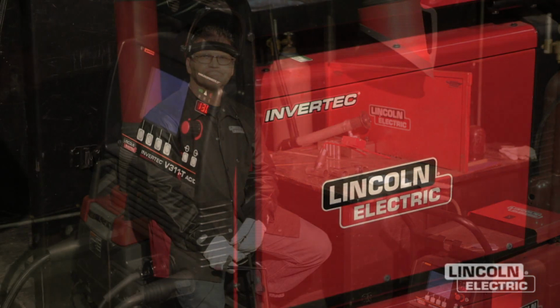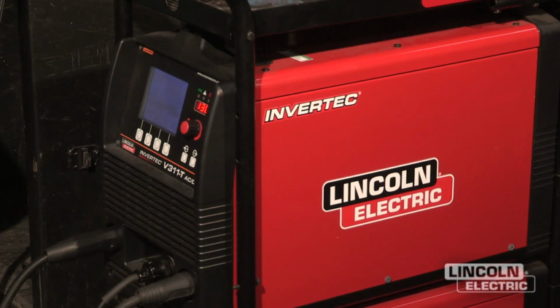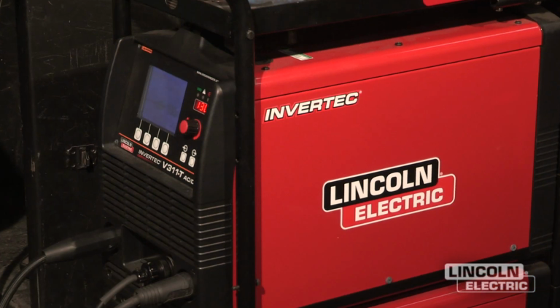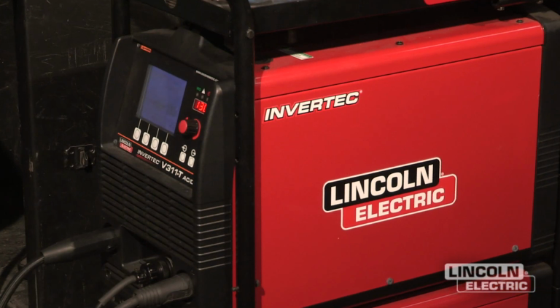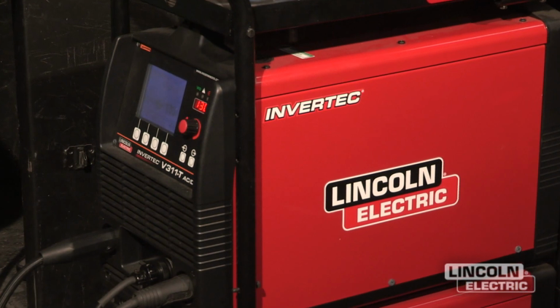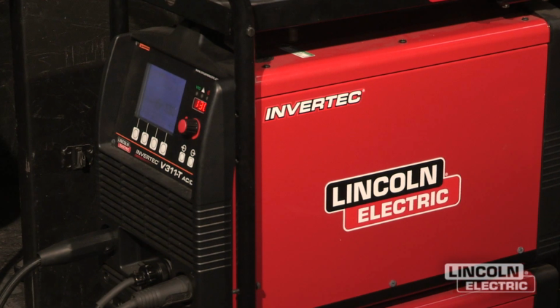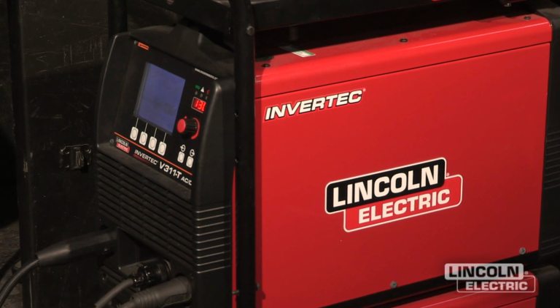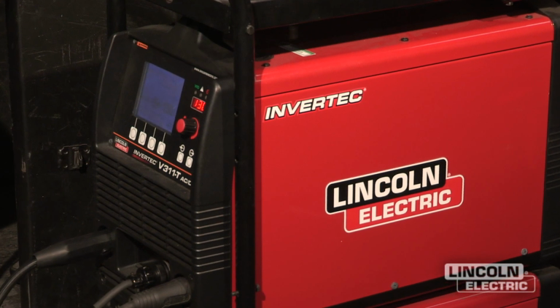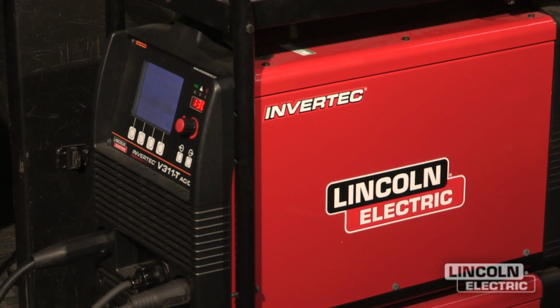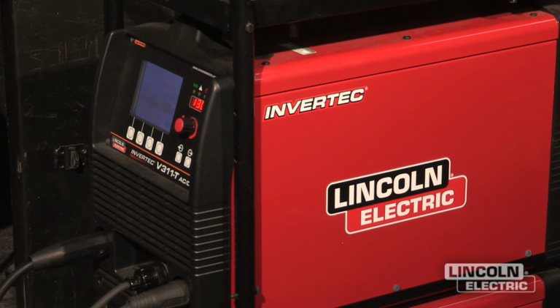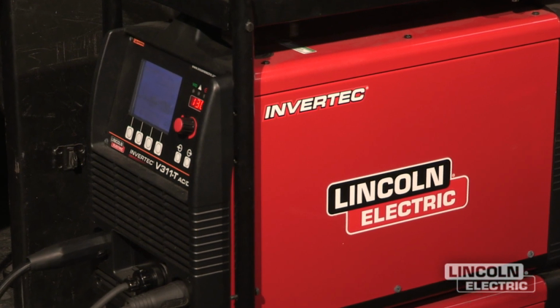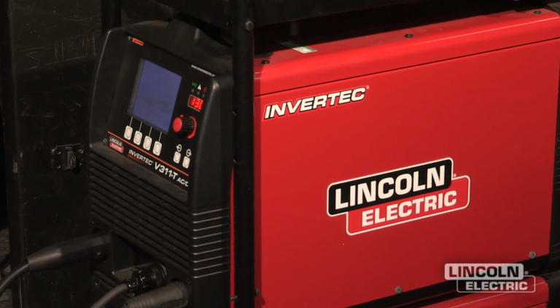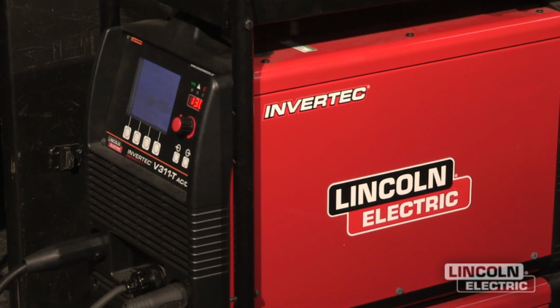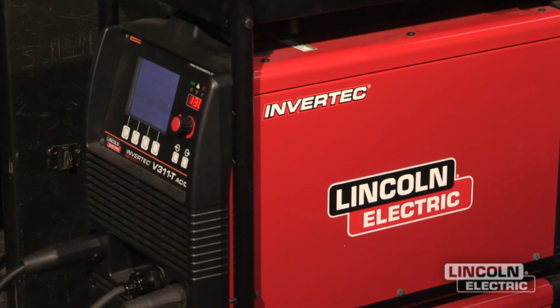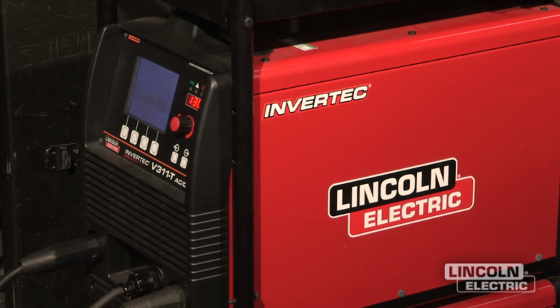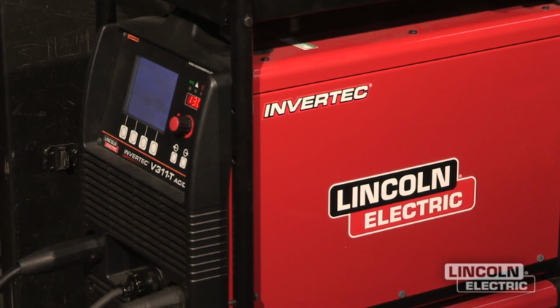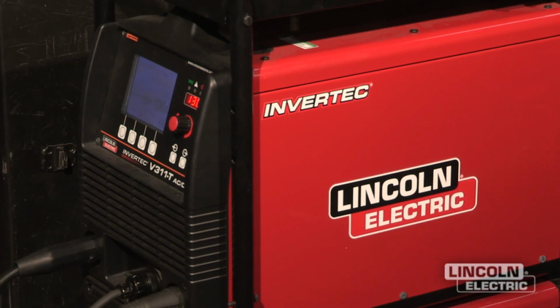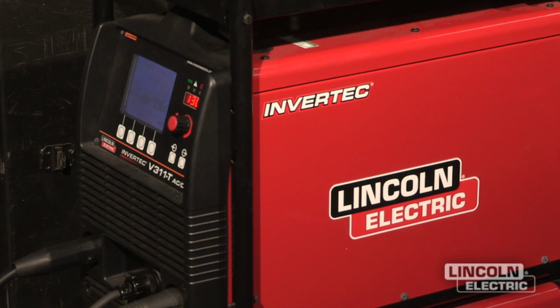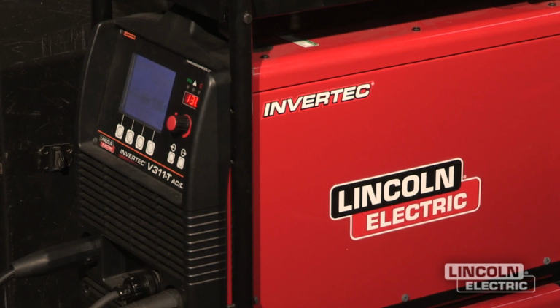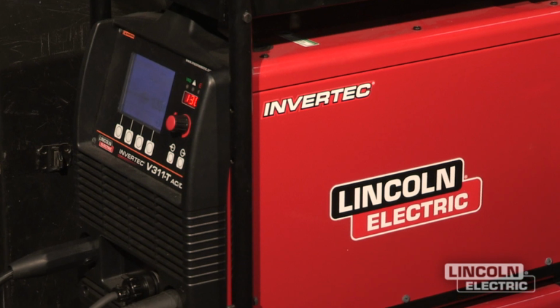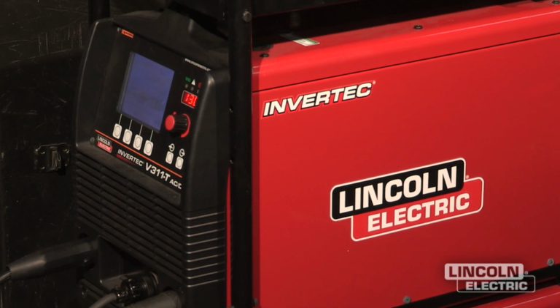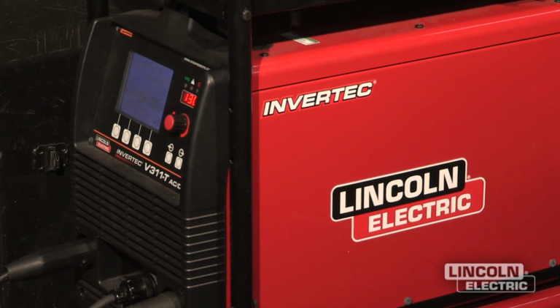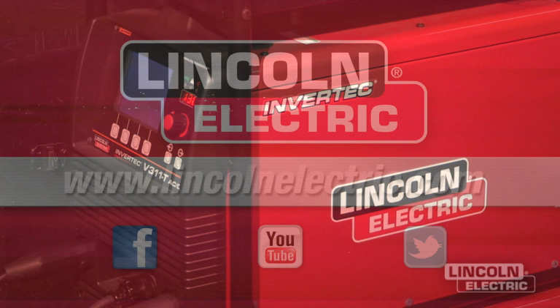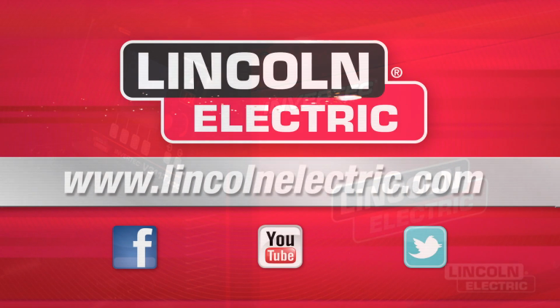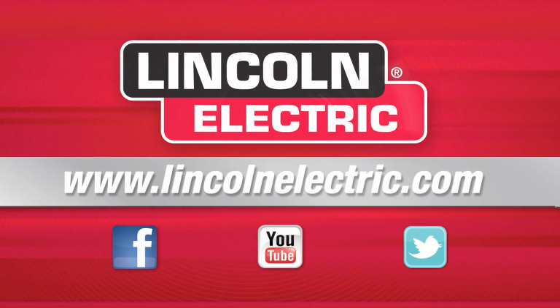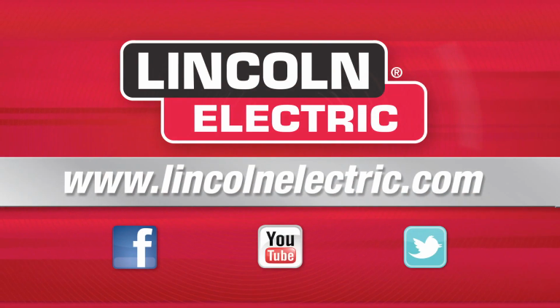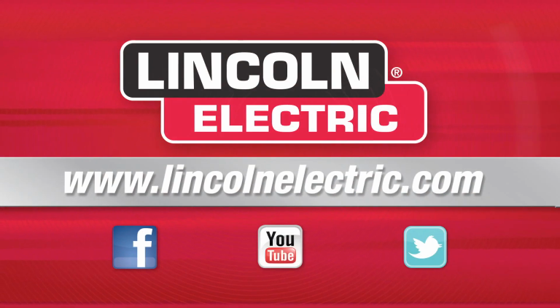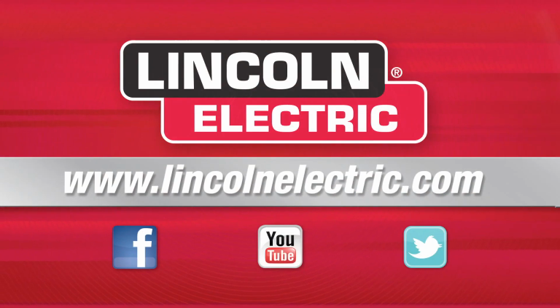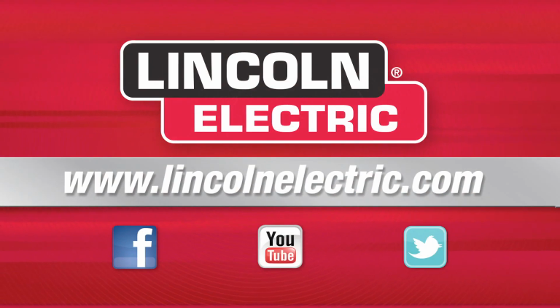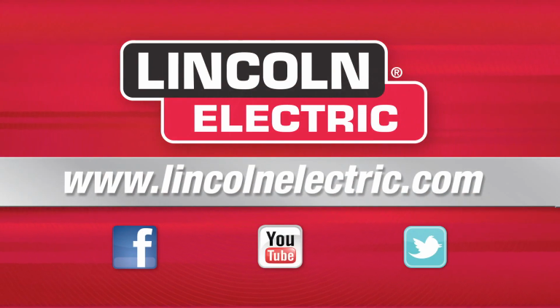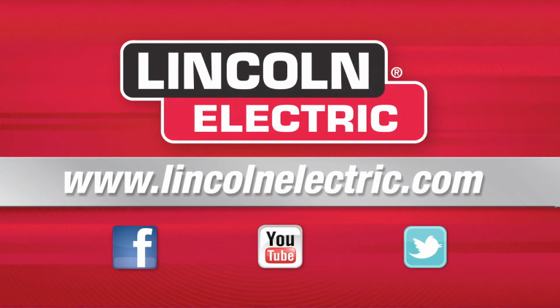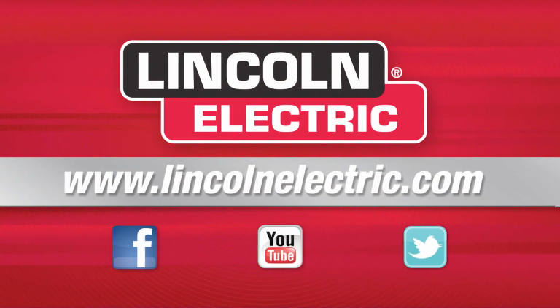If you'd like to learn more about the Lincoln Invertec V311T, go to LincolnElectric.com.